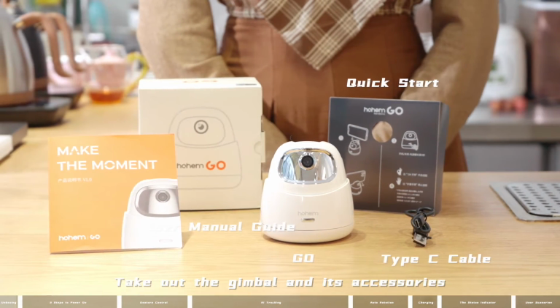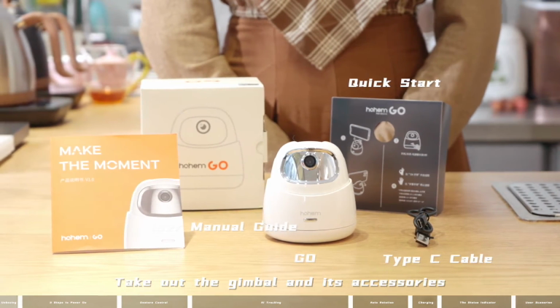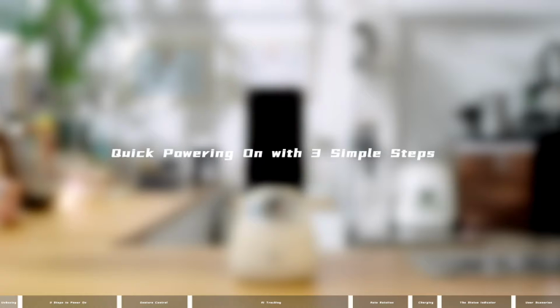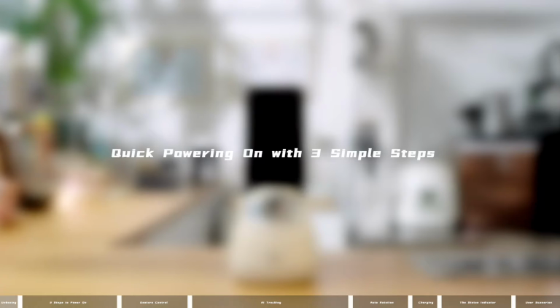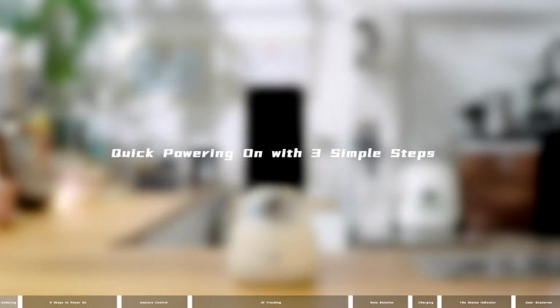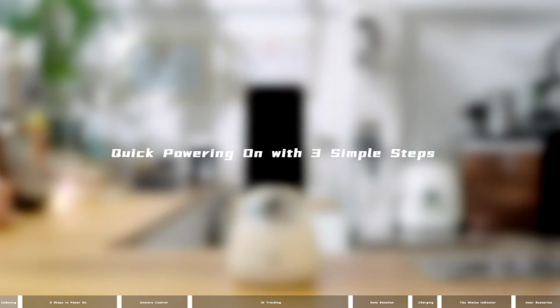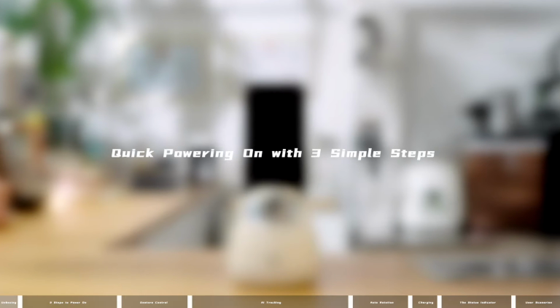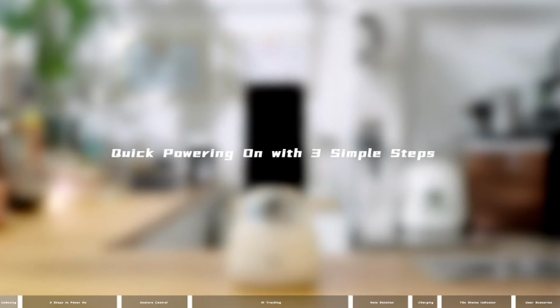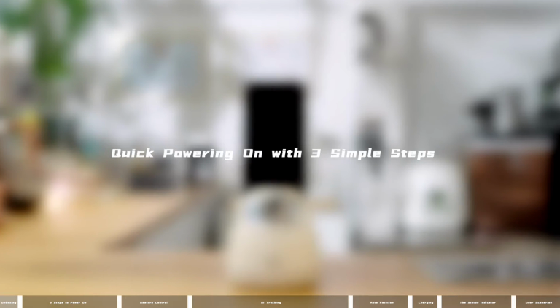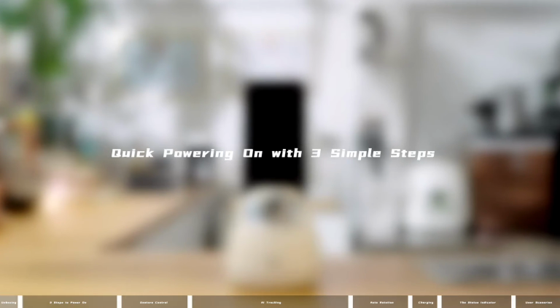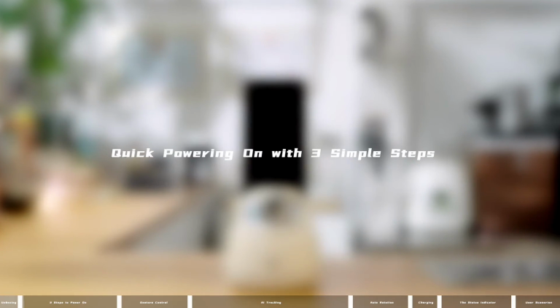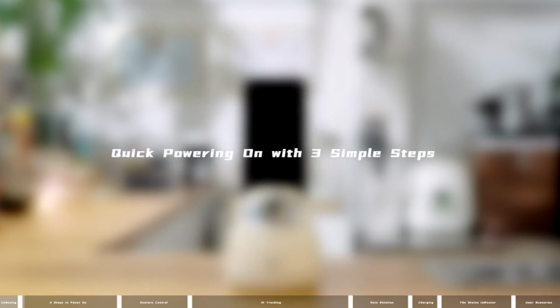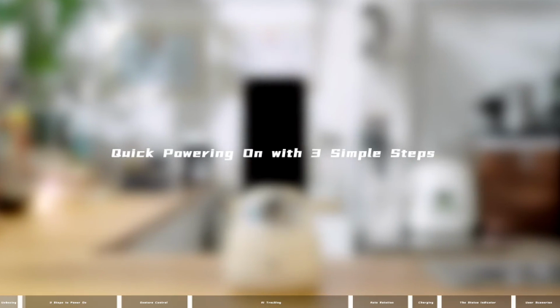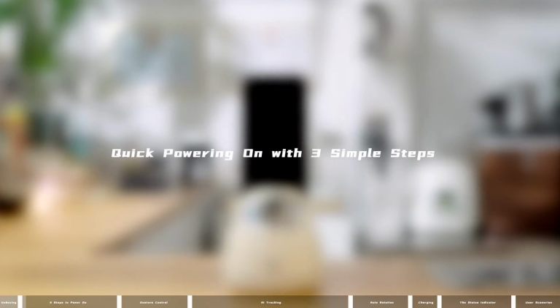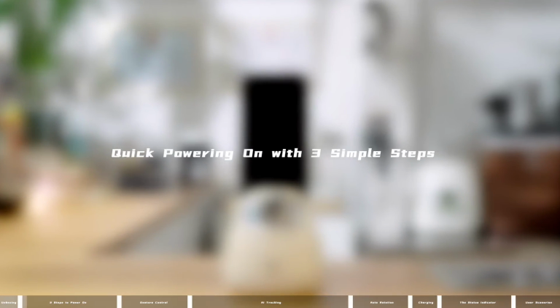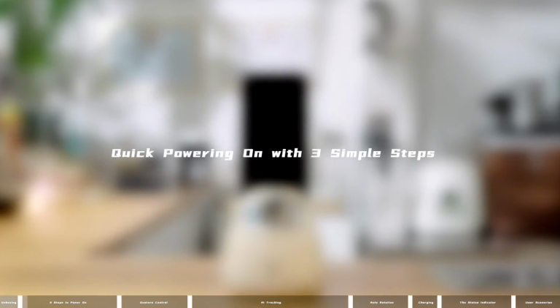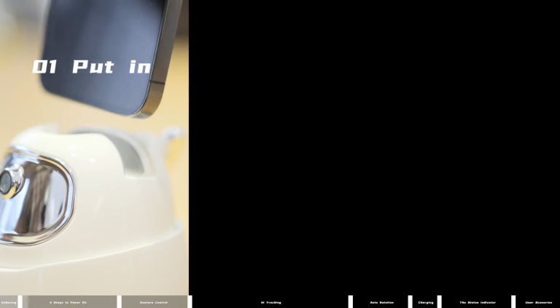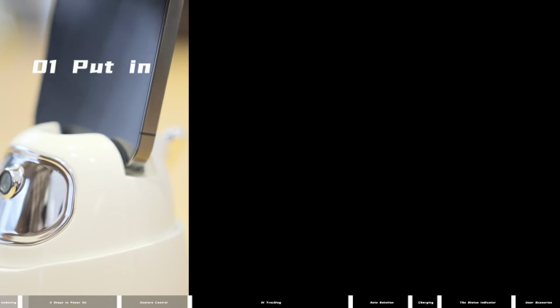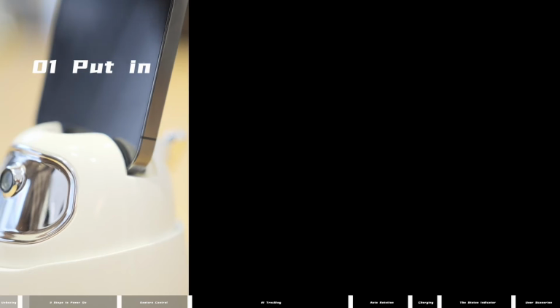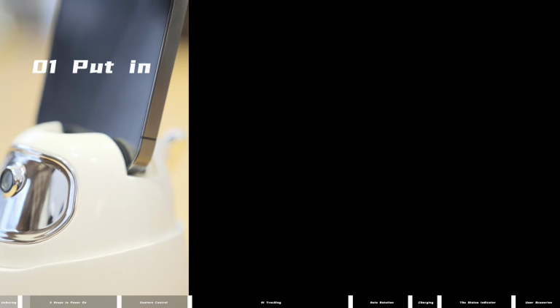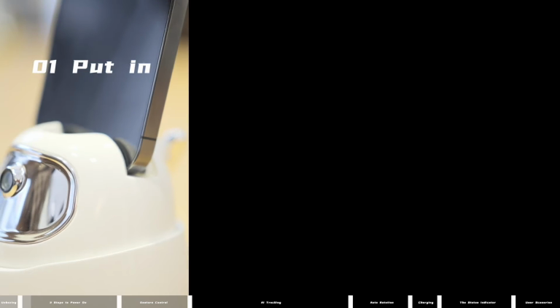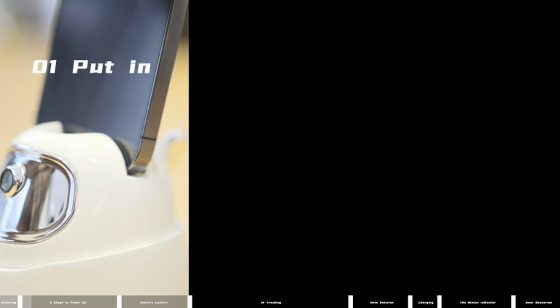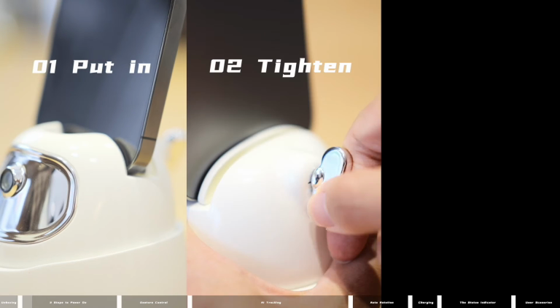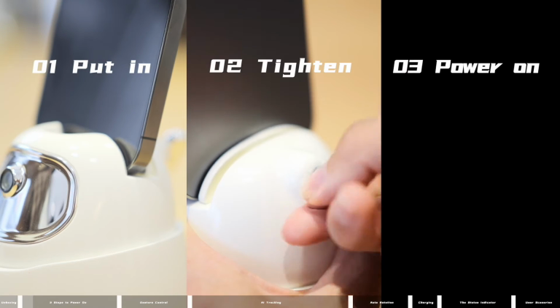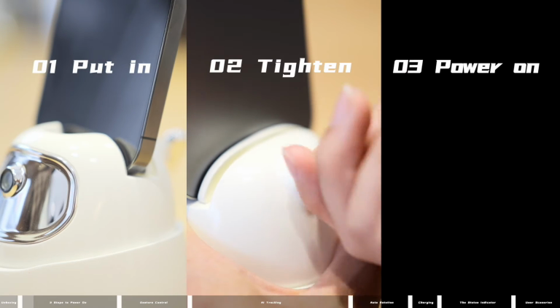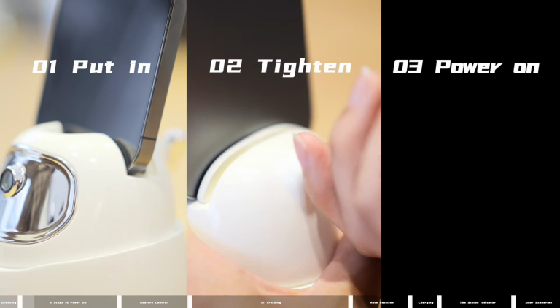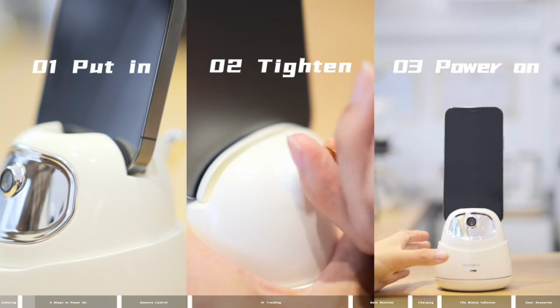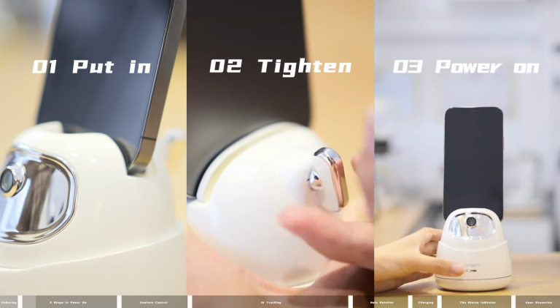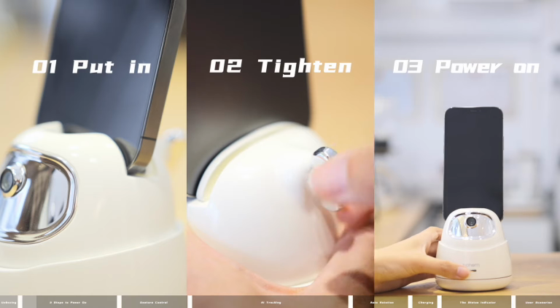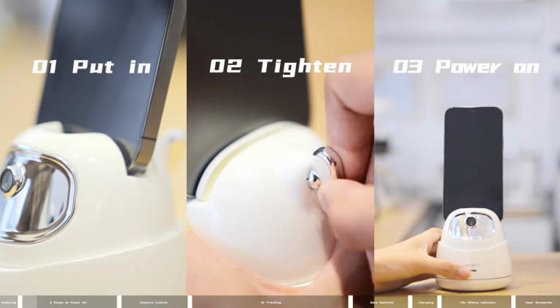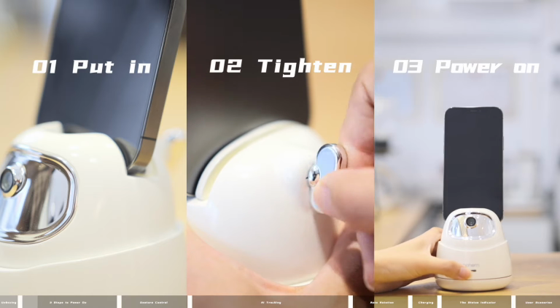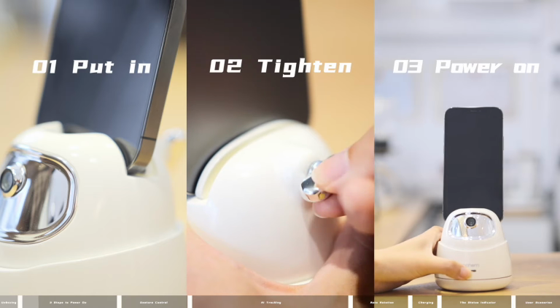Quick powering on with three simple steps: 1. Put in. 2. Tighten. 3. Power on.